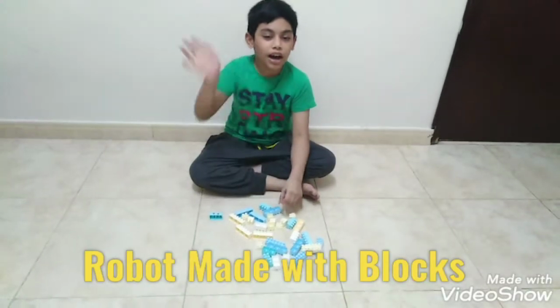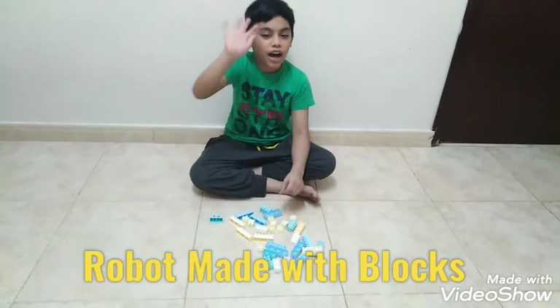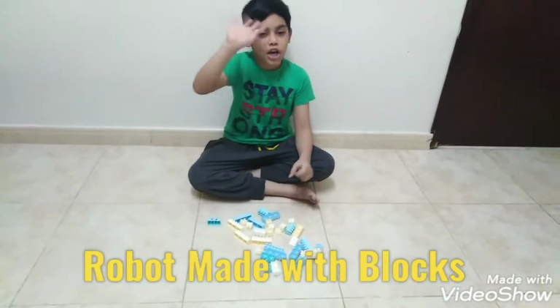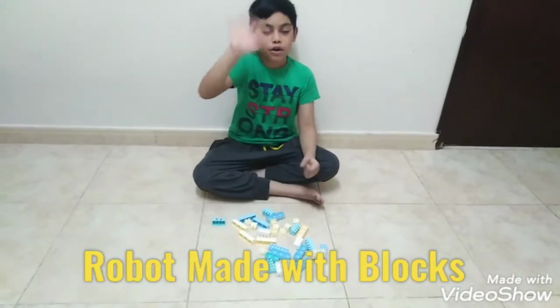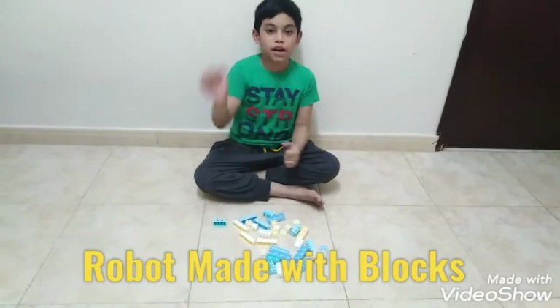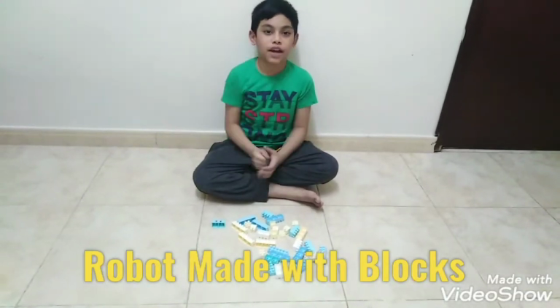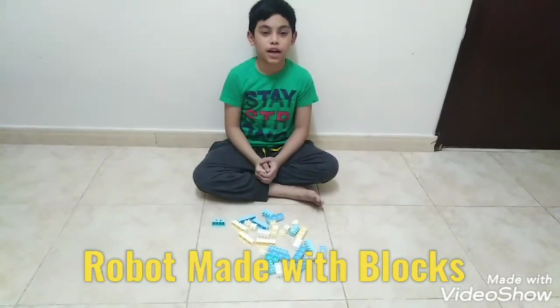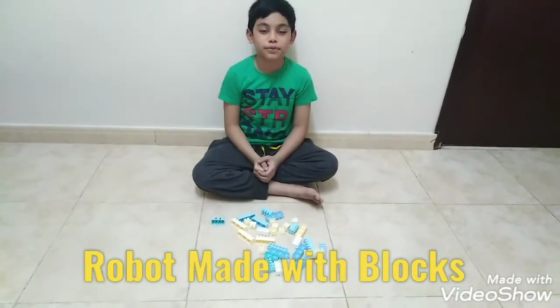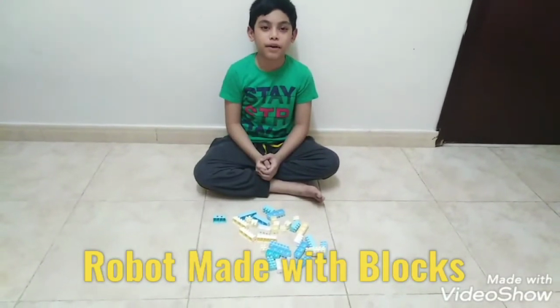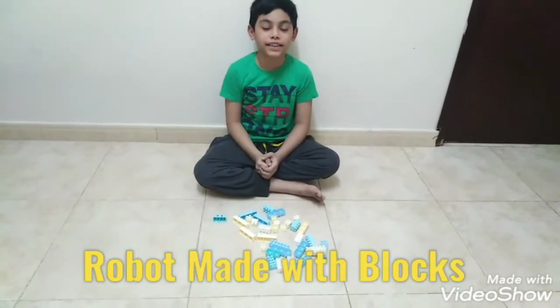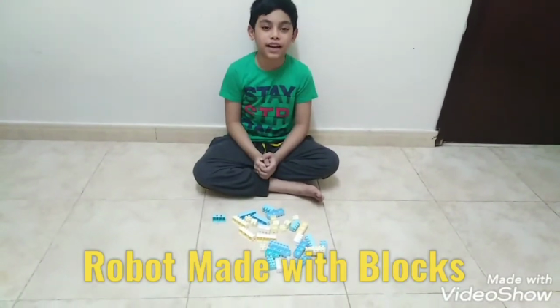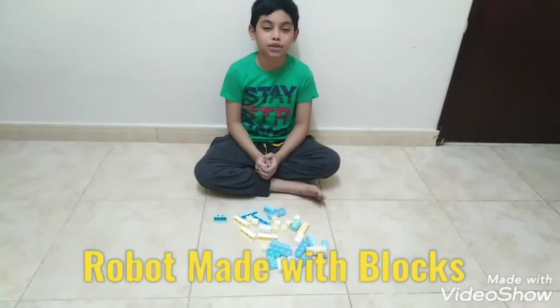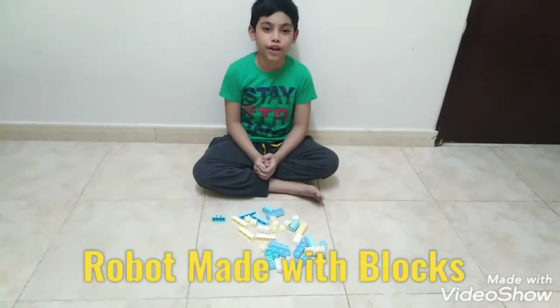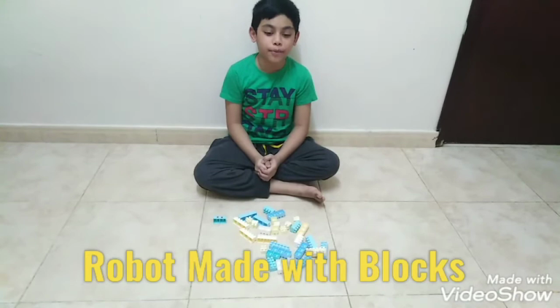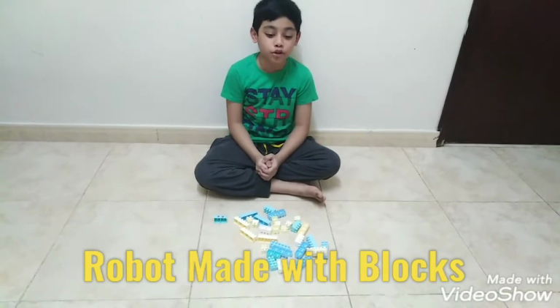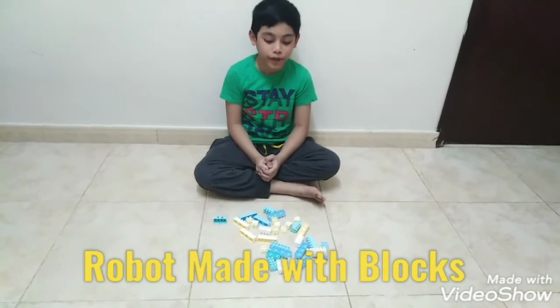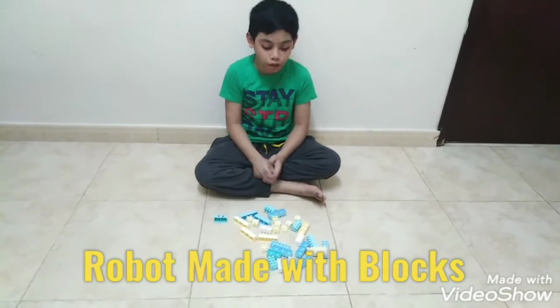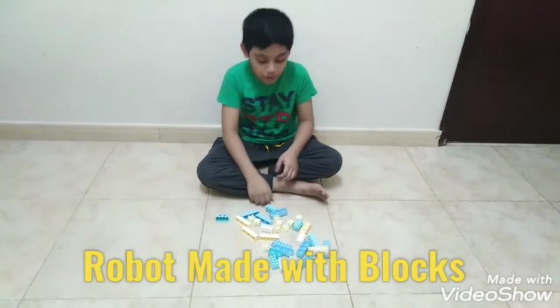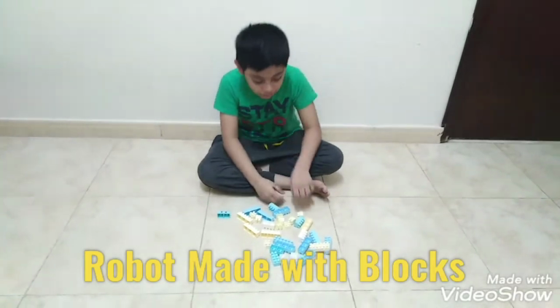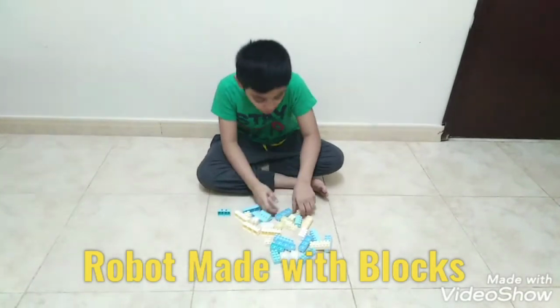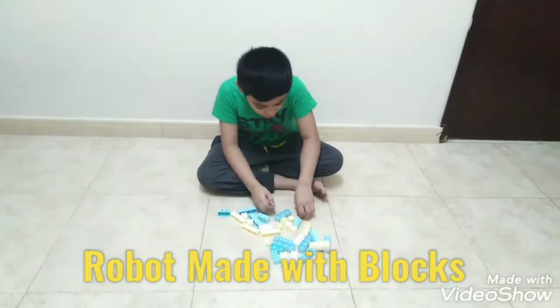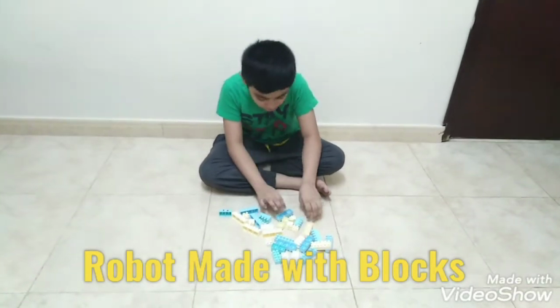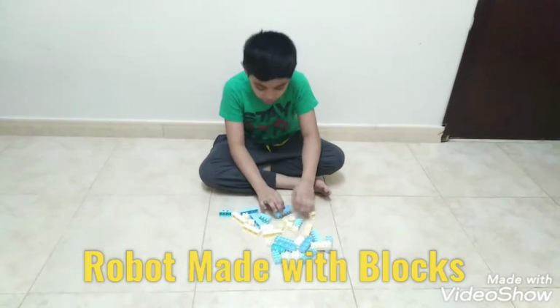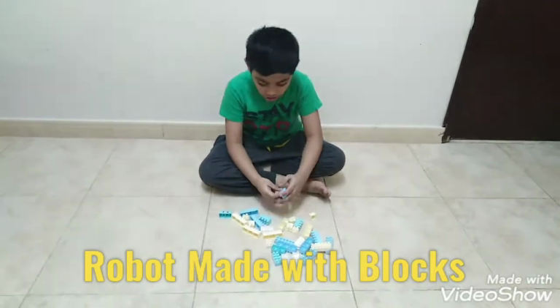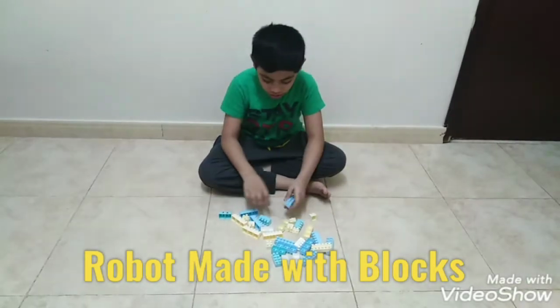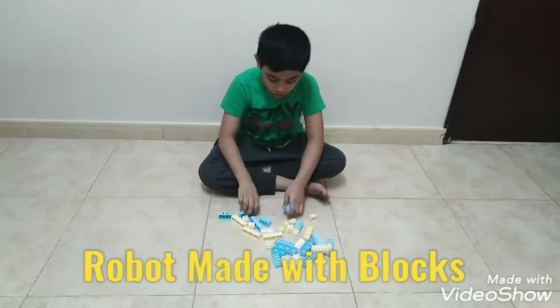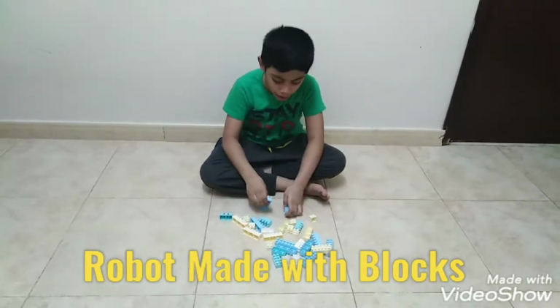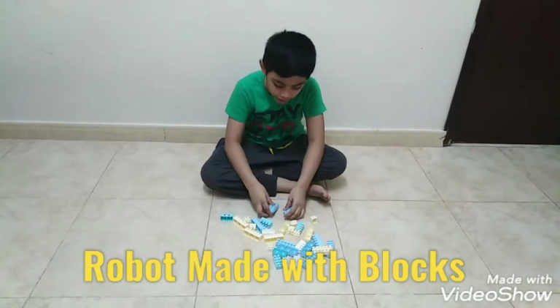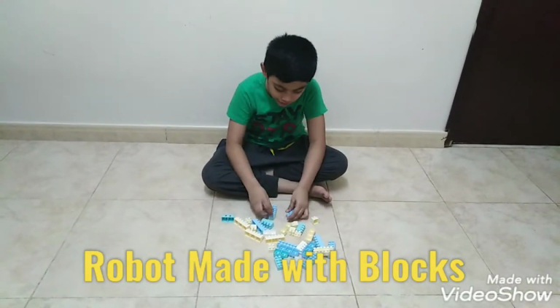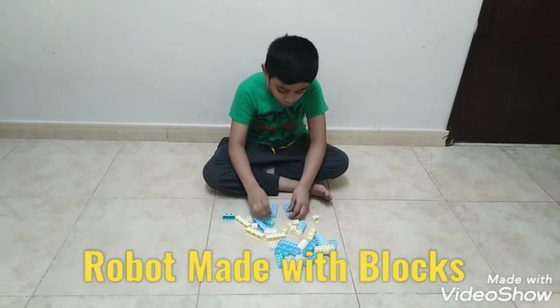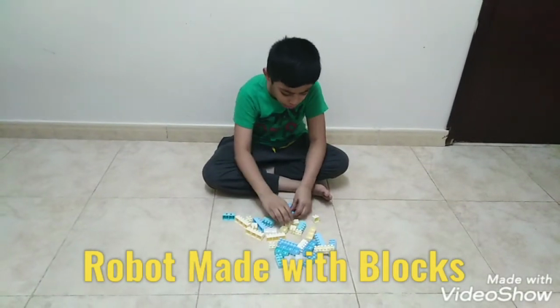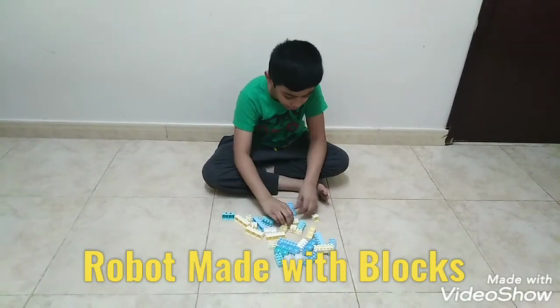Hi everyone, welcome to my channel. Today I am going to make RoboVic Vlogs. Come on, let's start the make.